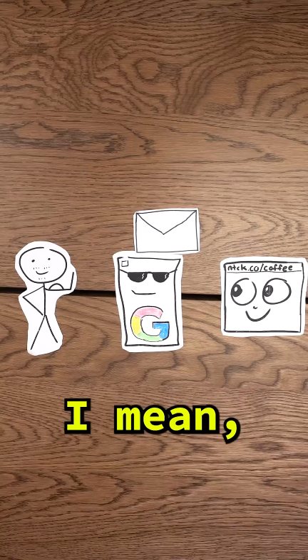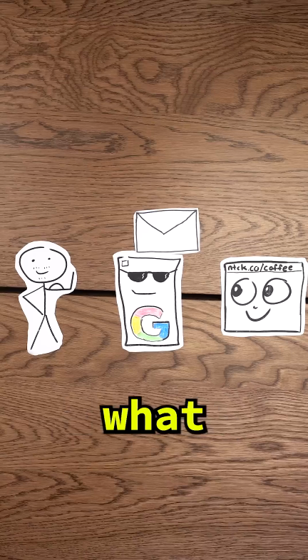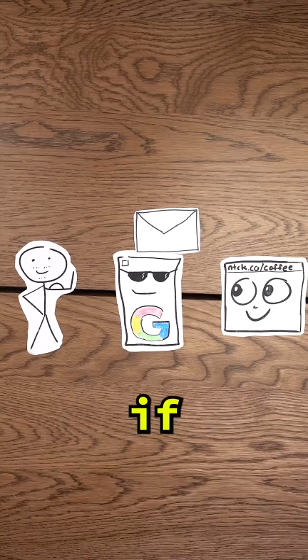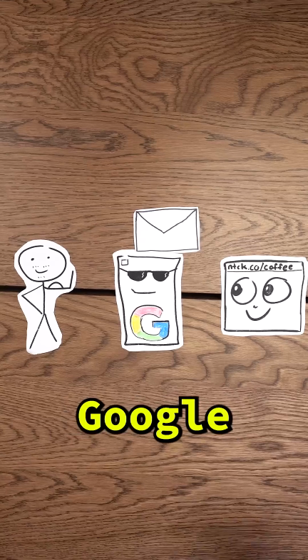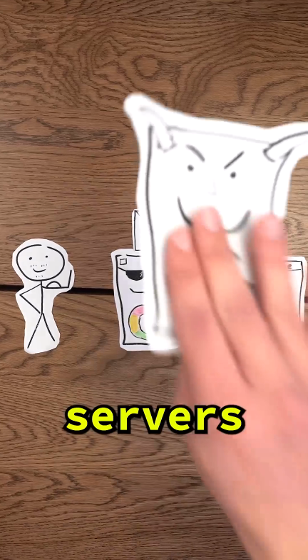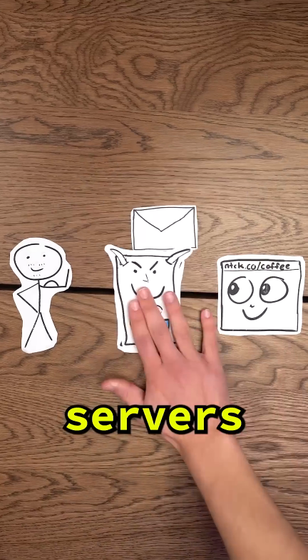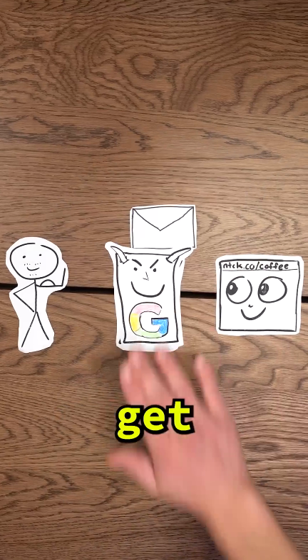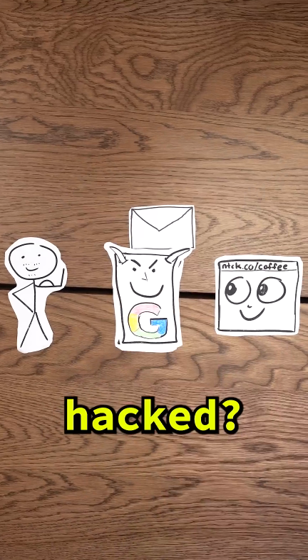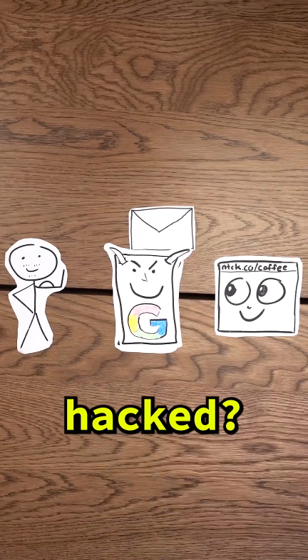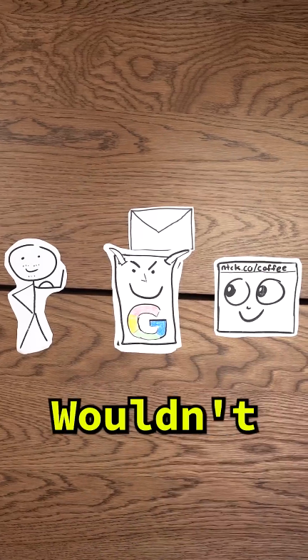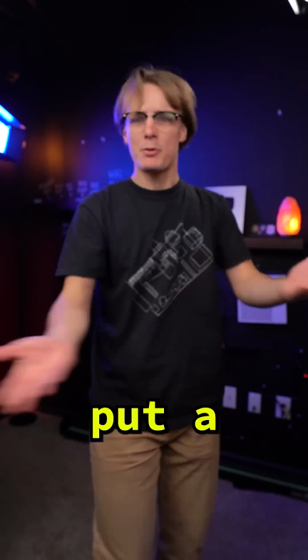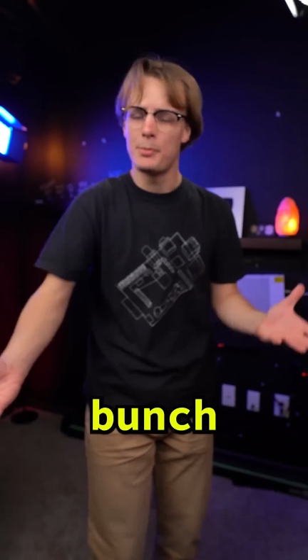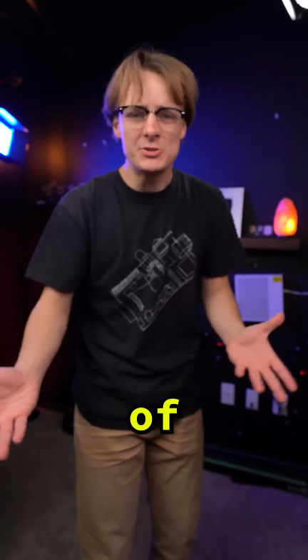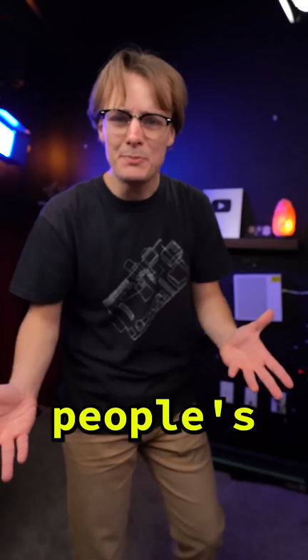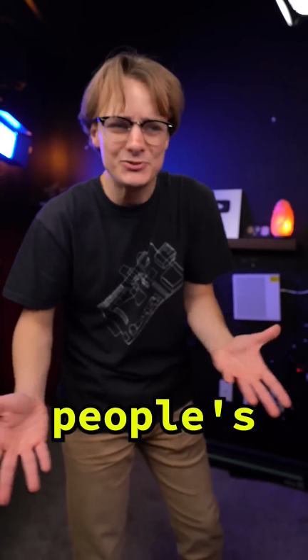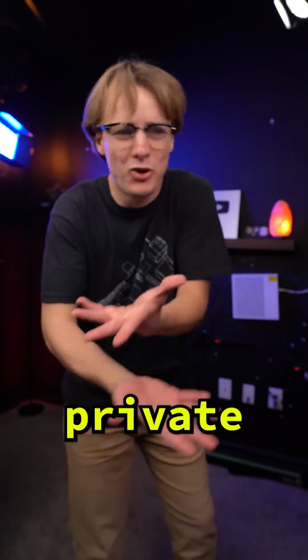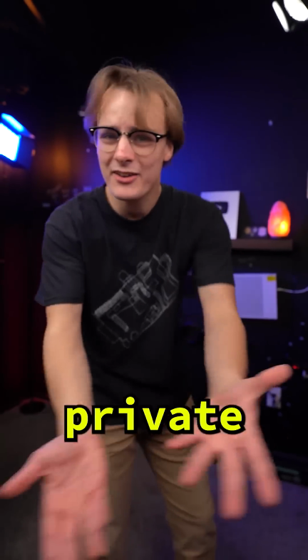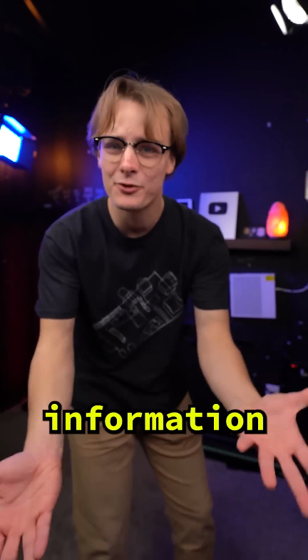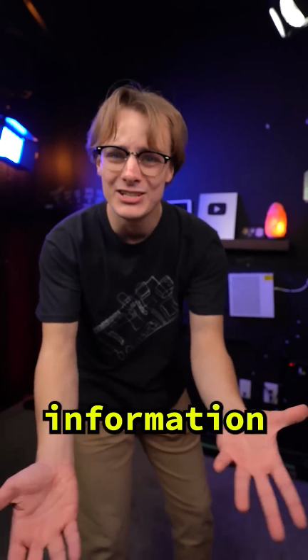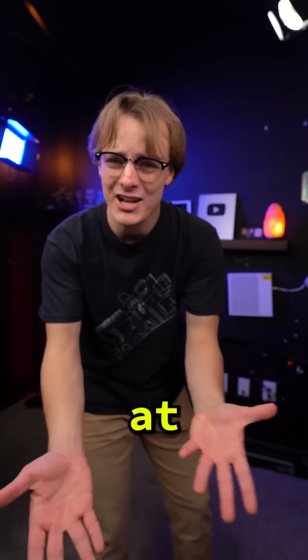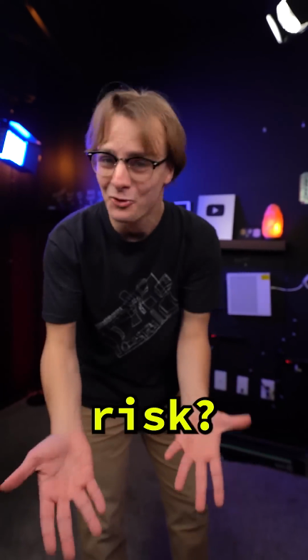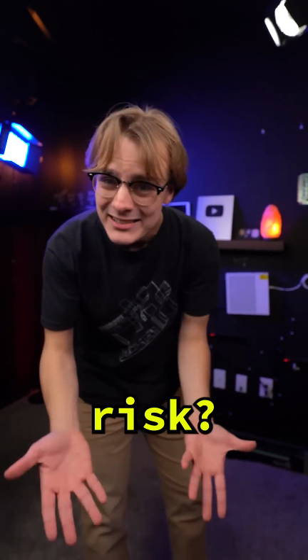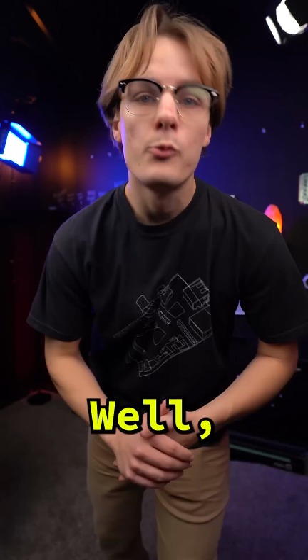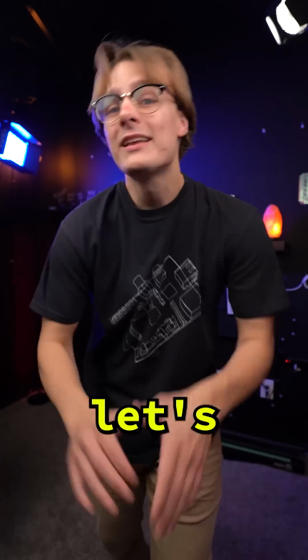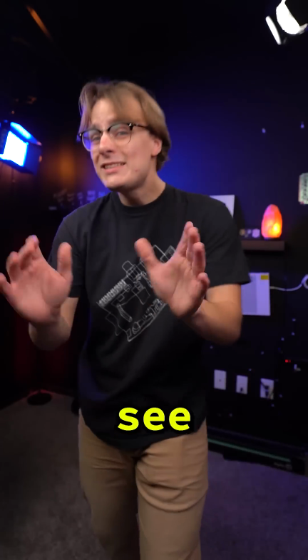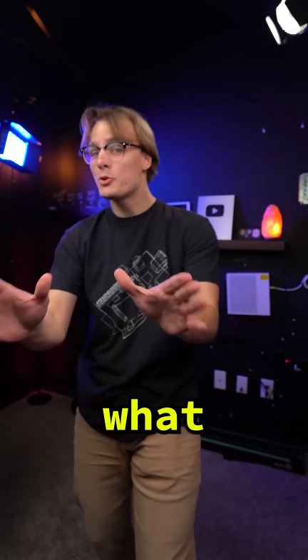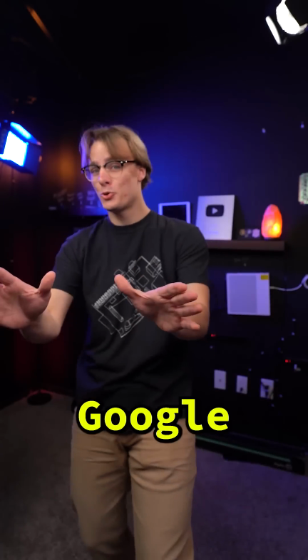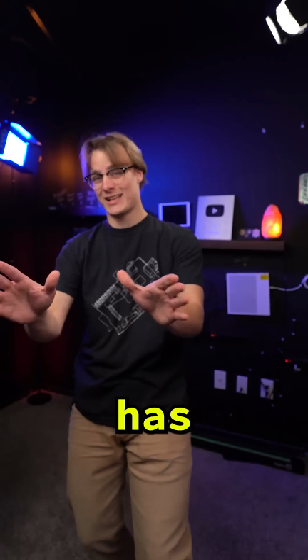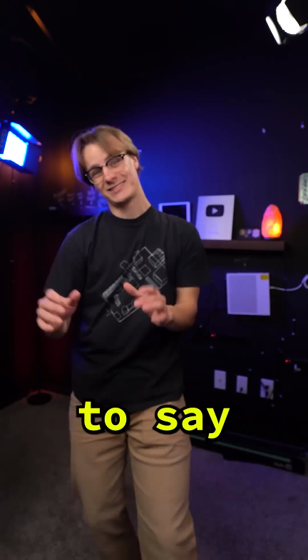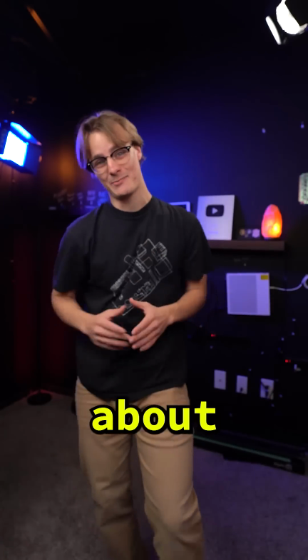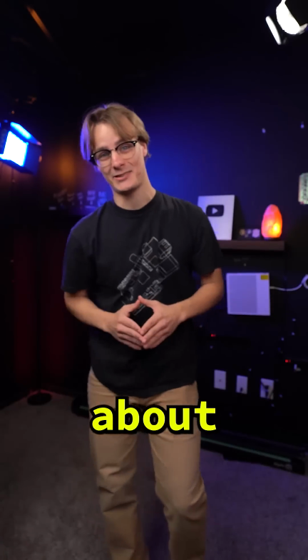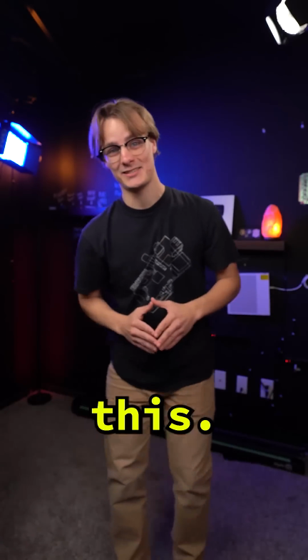I mean, what if Google servers get hacked? Wouldn't that put a bunch of people's private information at risk? Well, let's see what Google has to say about this.